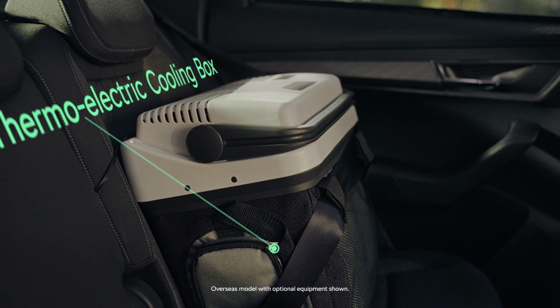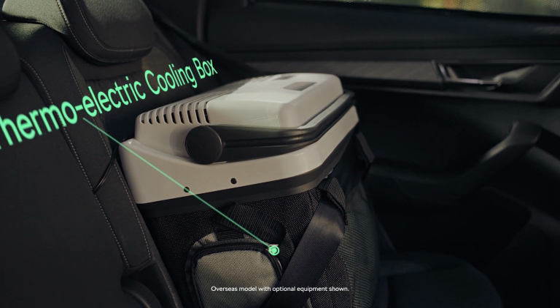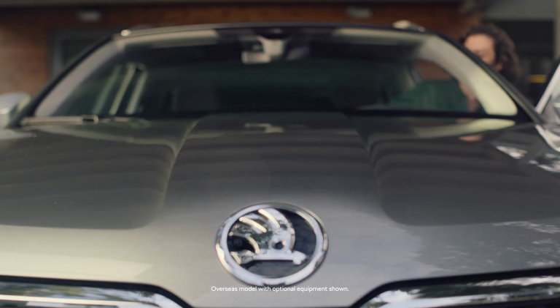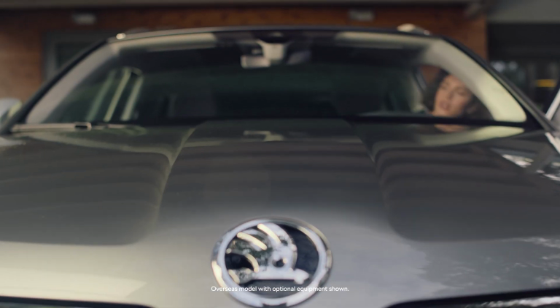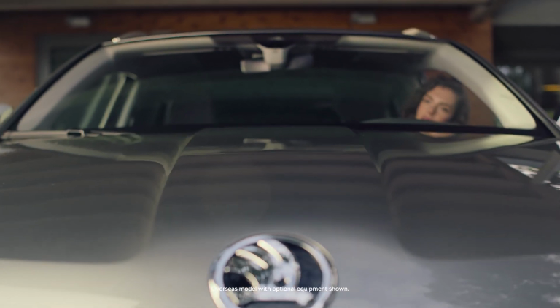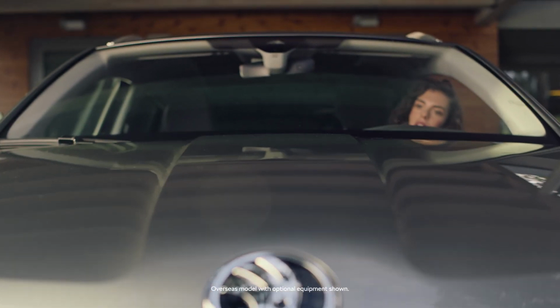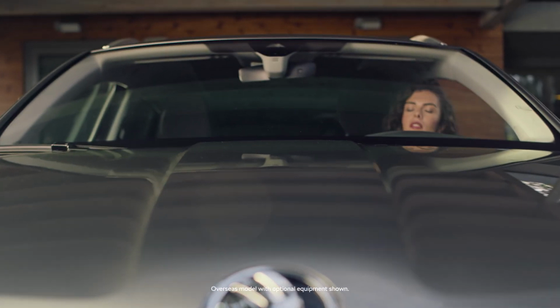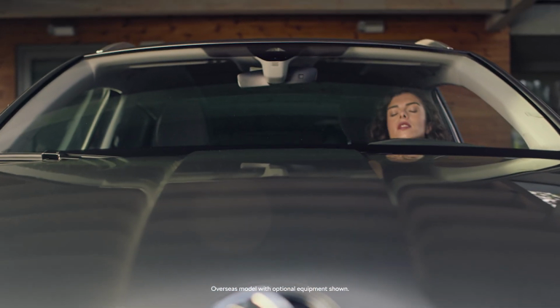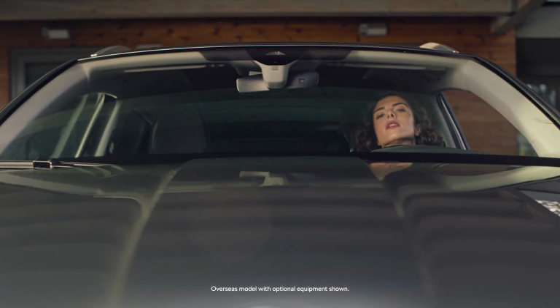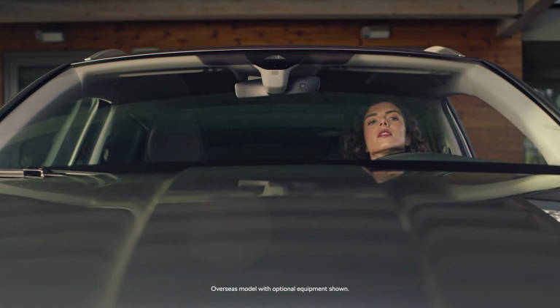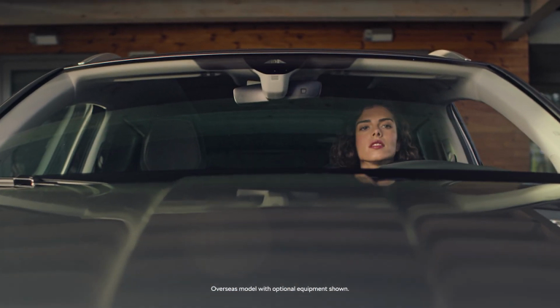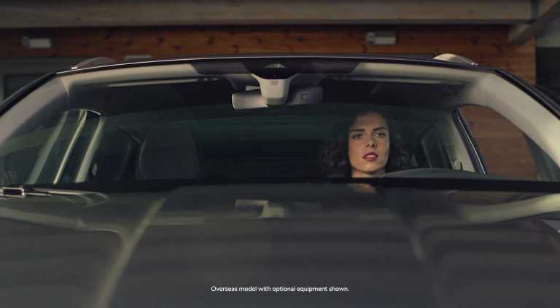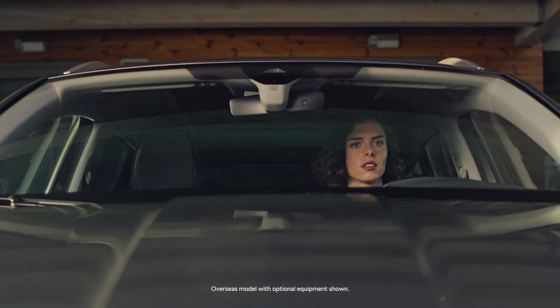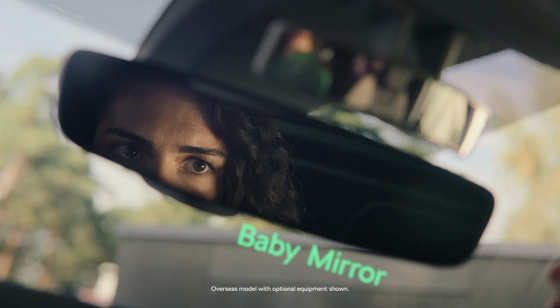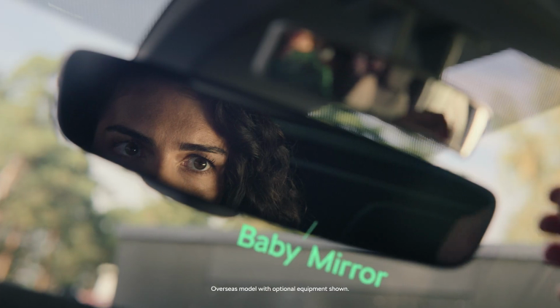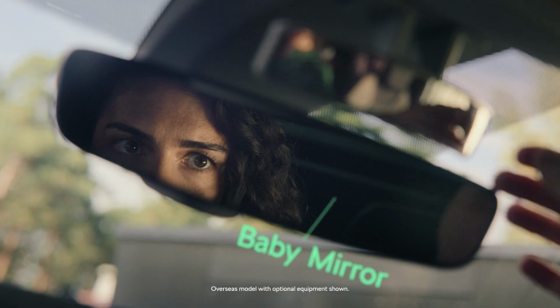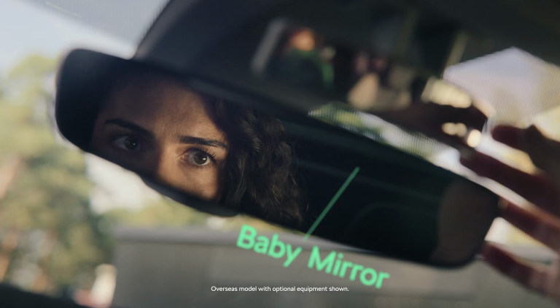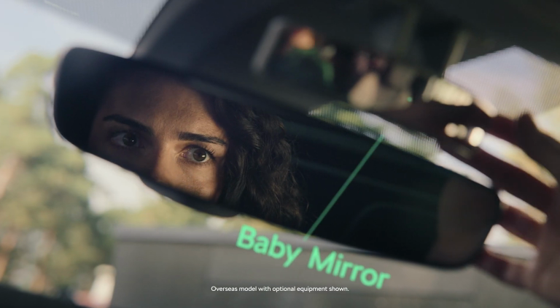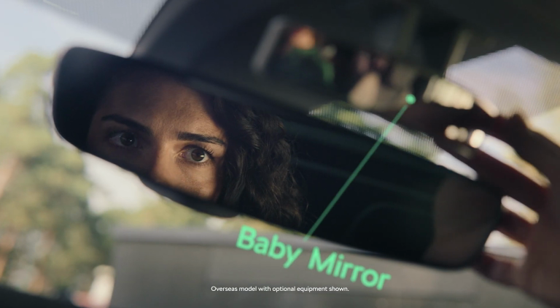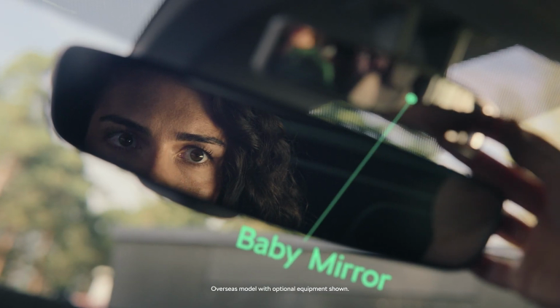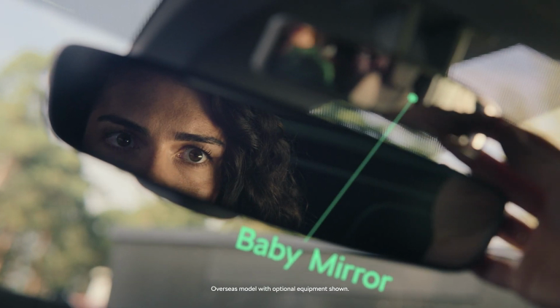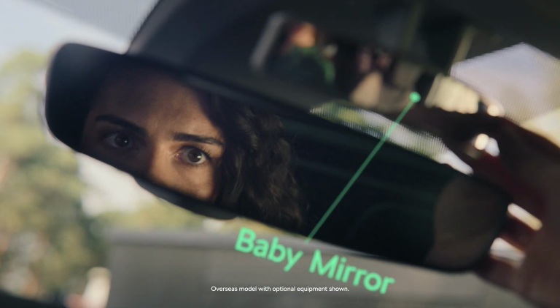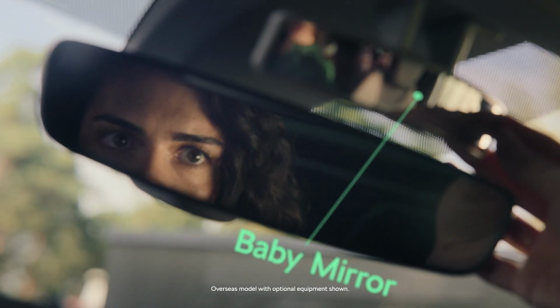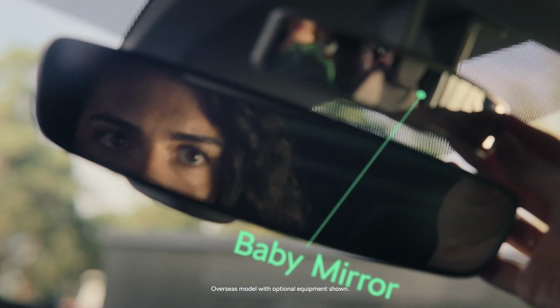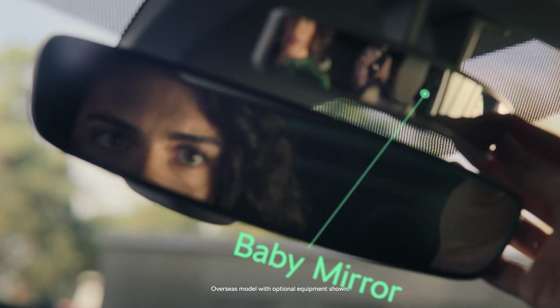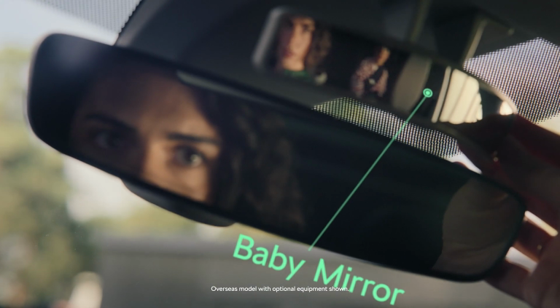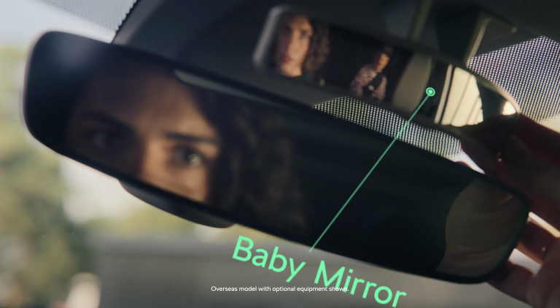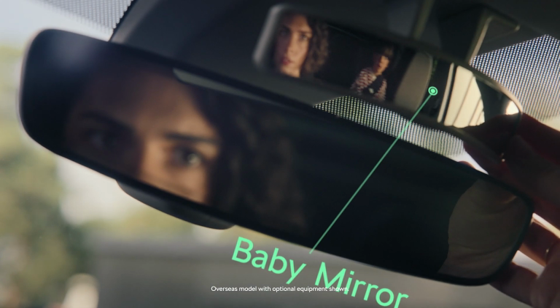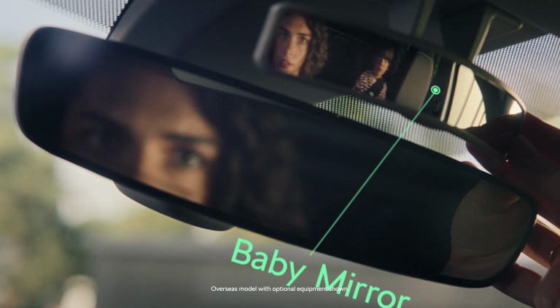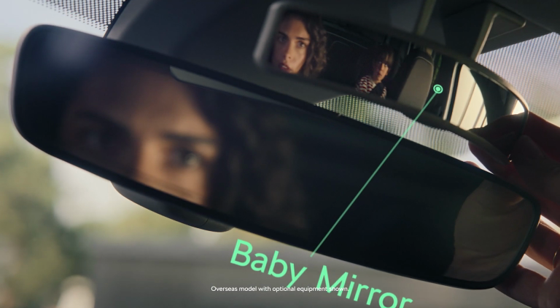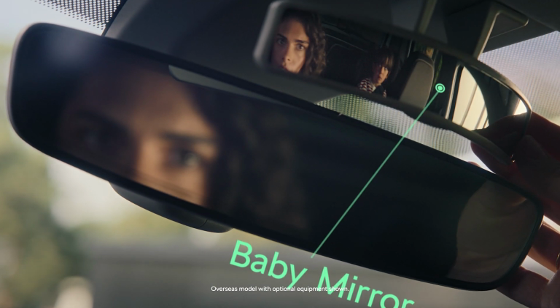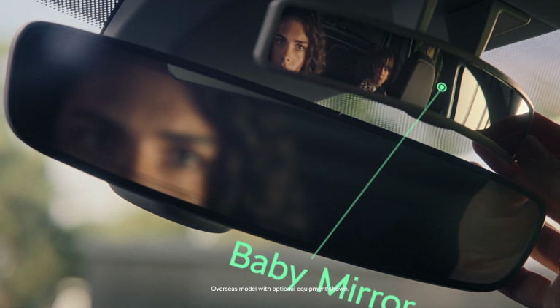Finally, a covert curved baby mirror to give you an upper hand in the field — observational awareness.